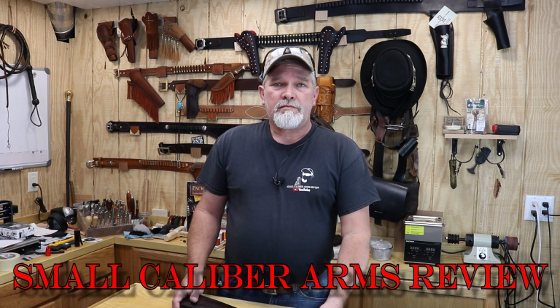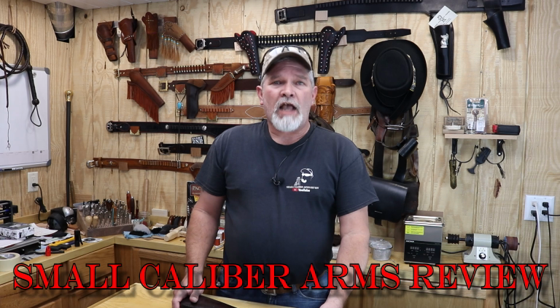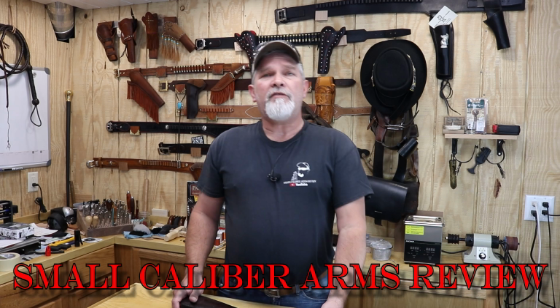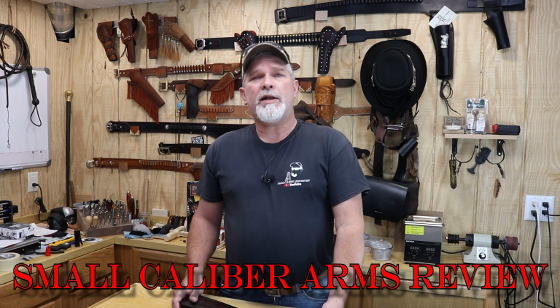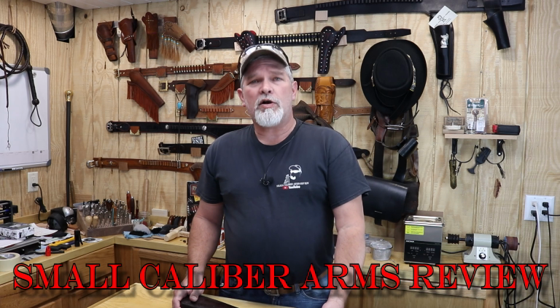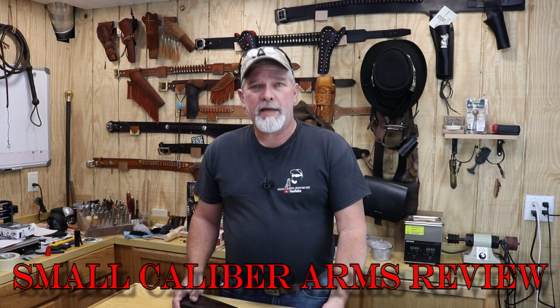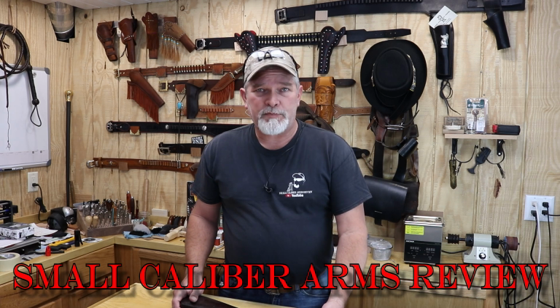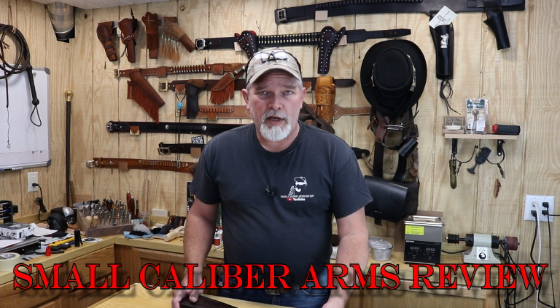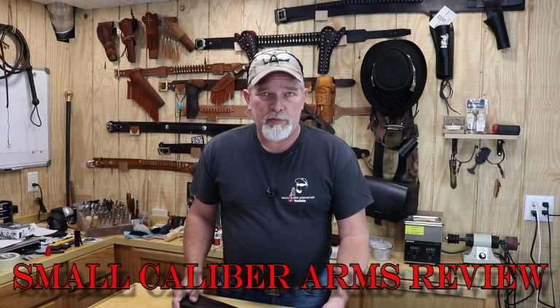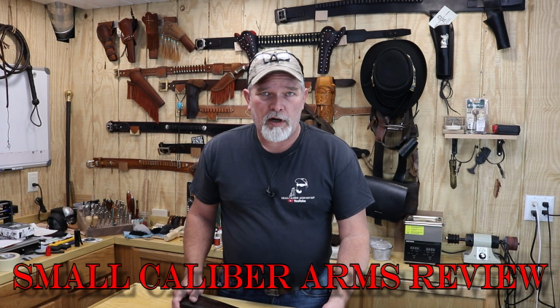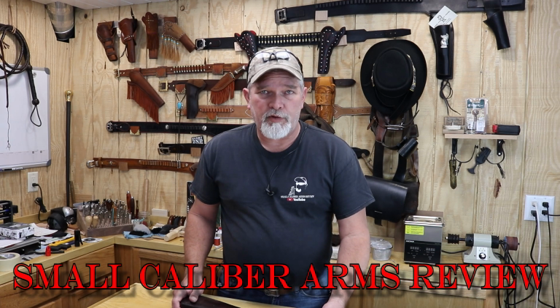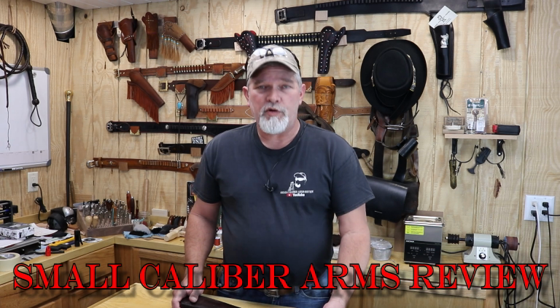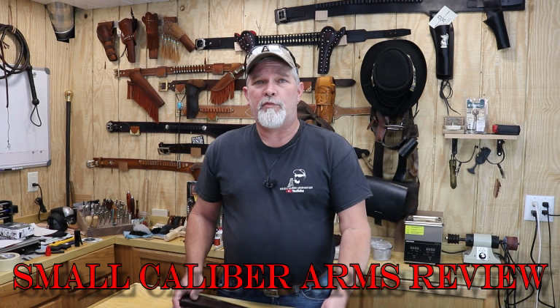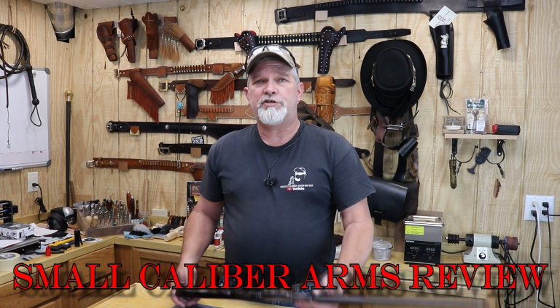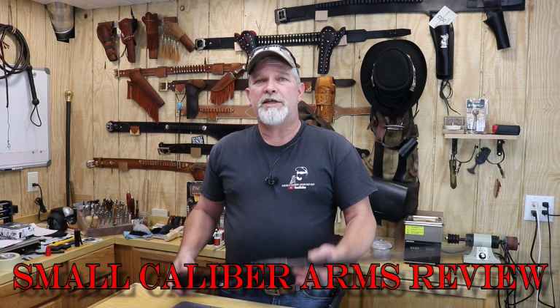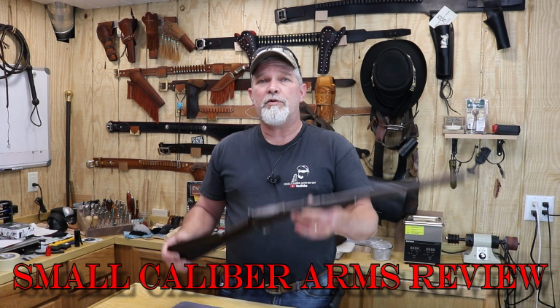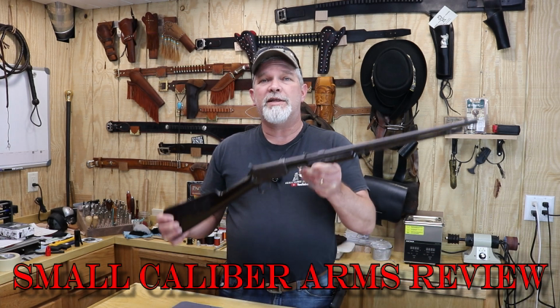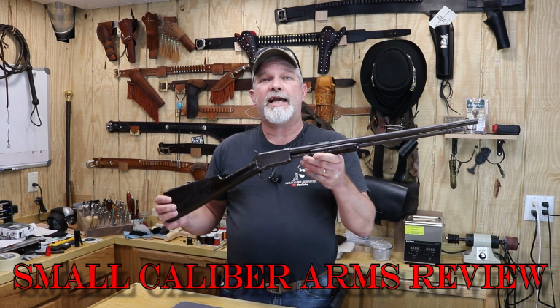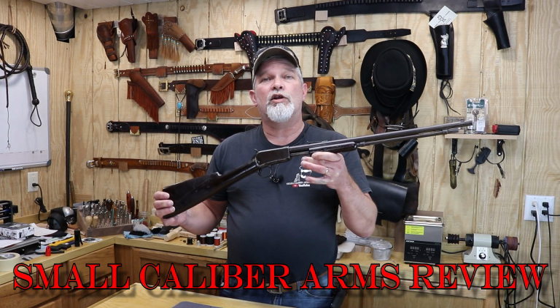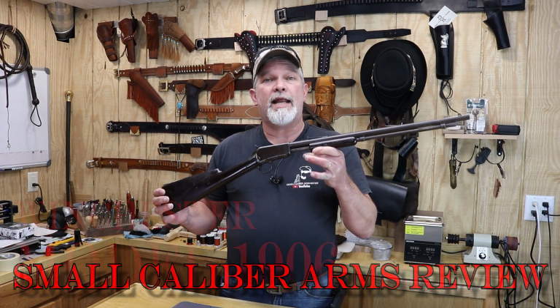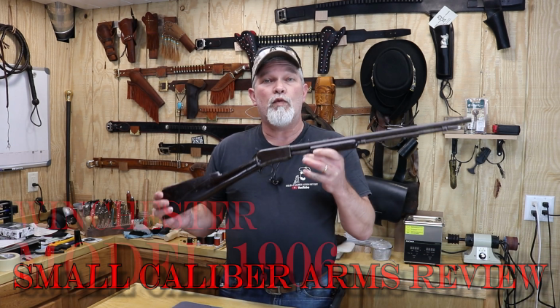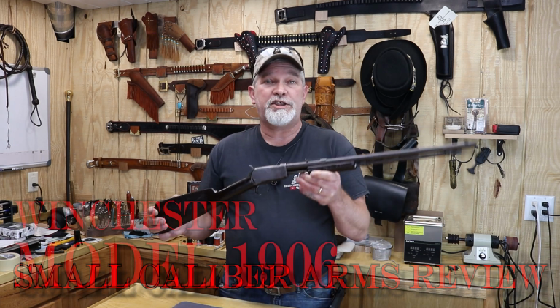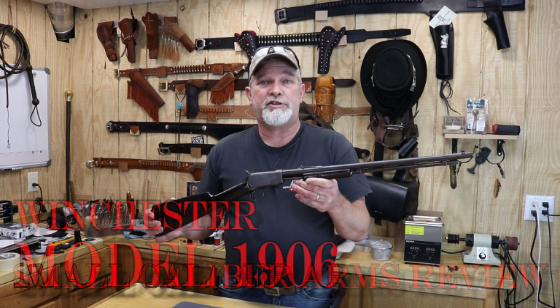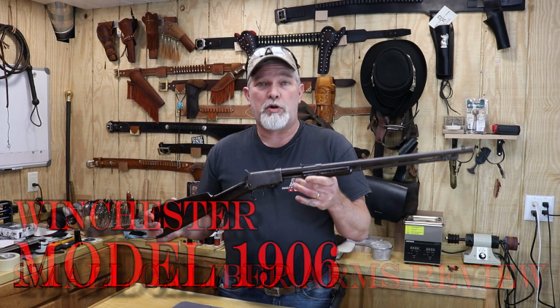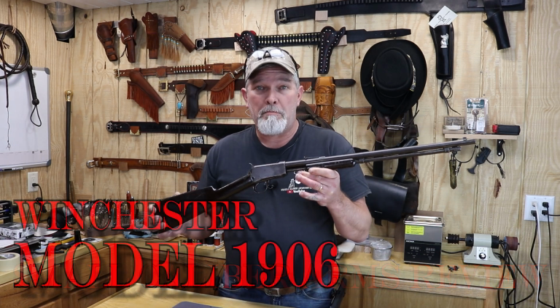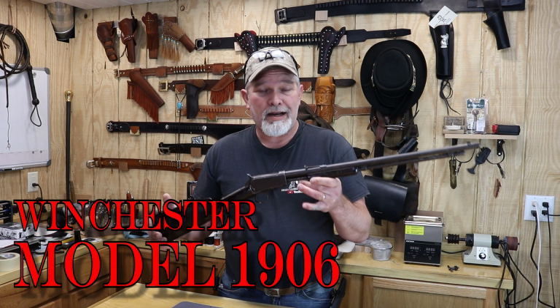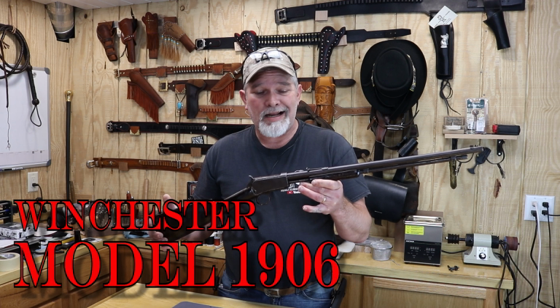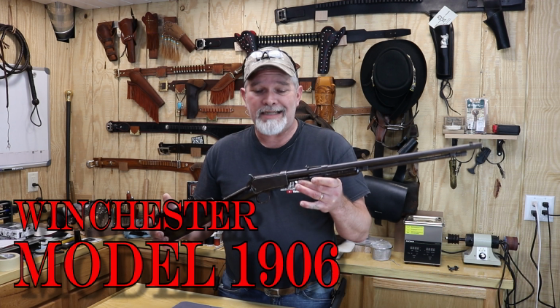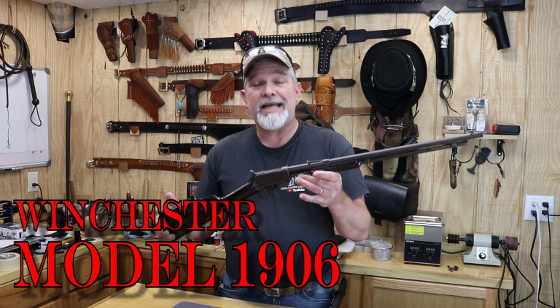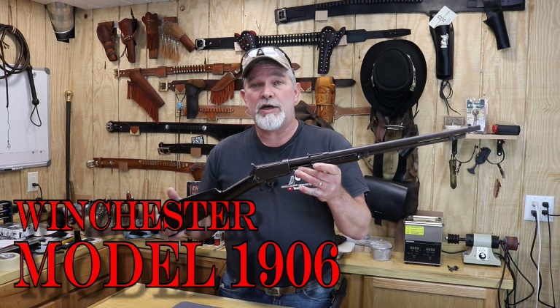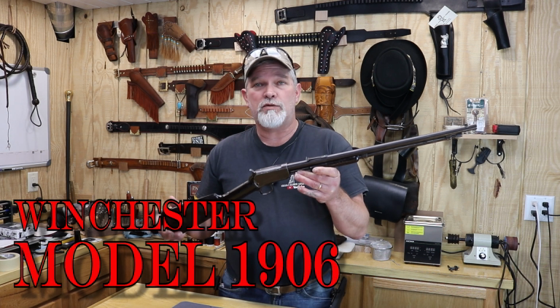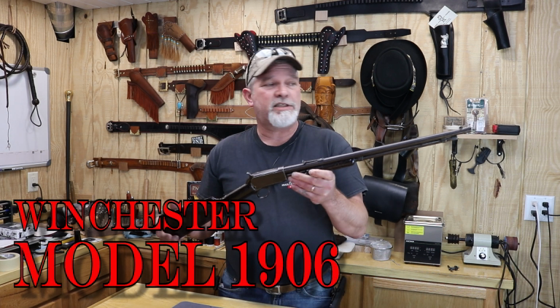Hi everybody, welcome back to Small Caliber Arms Review. I'm Richard. Today we're going to be taking a look at a Winchester Model 1906.